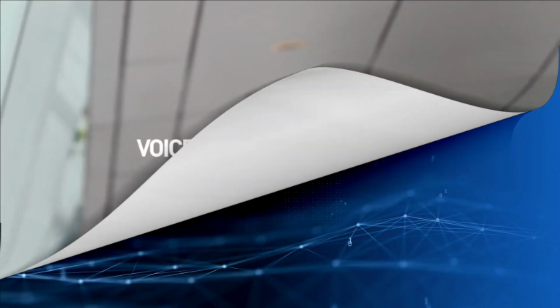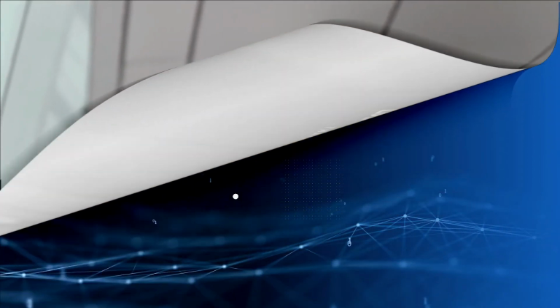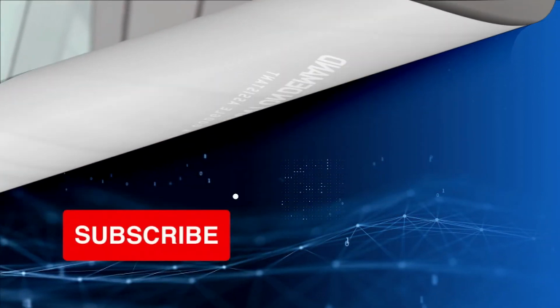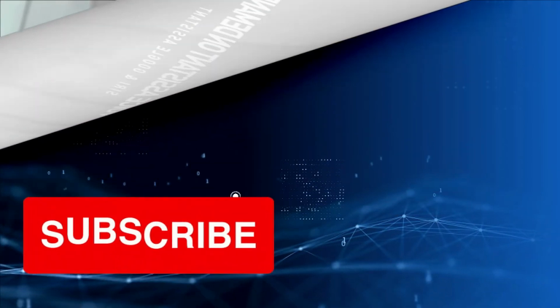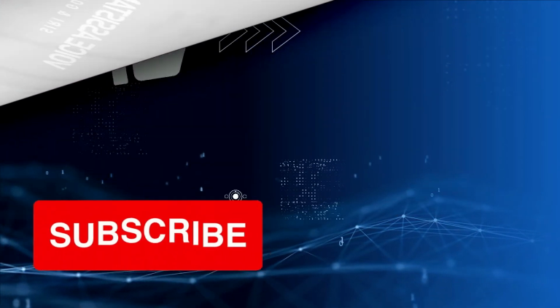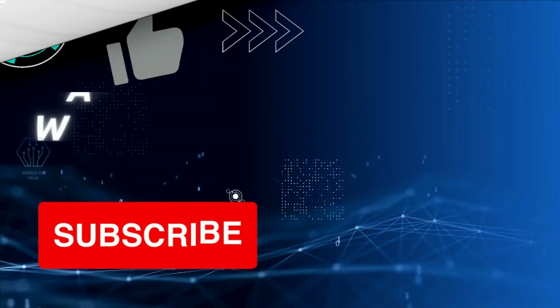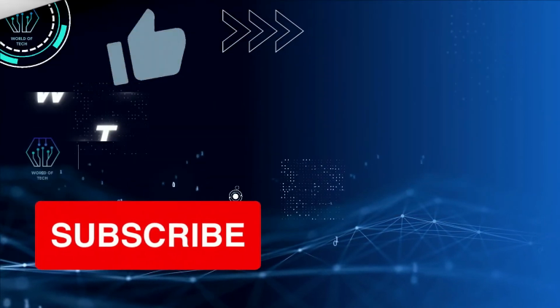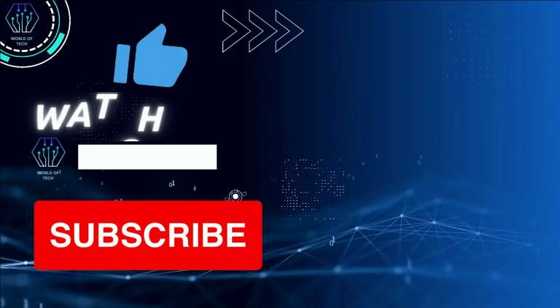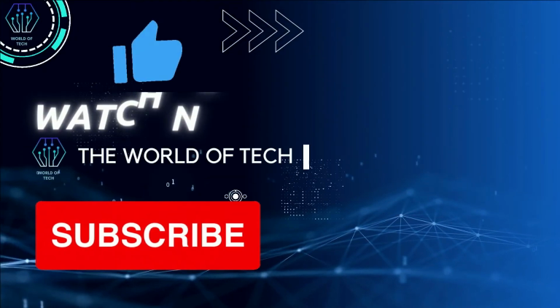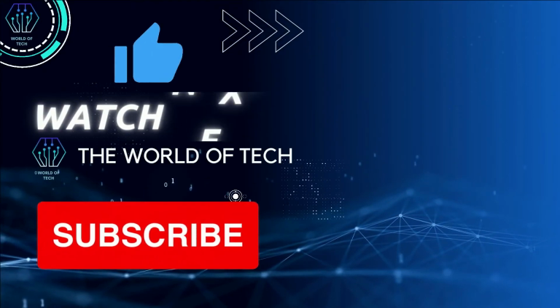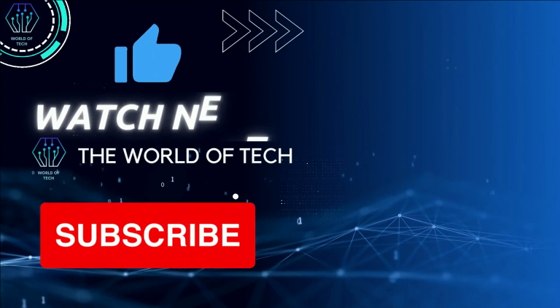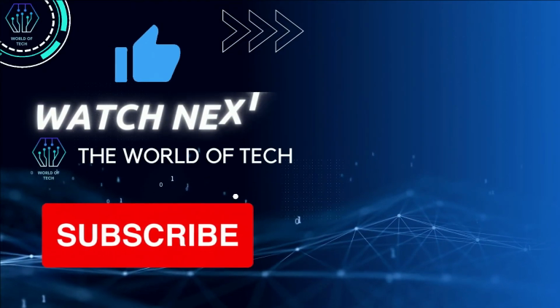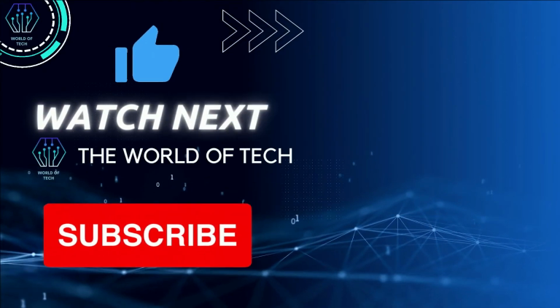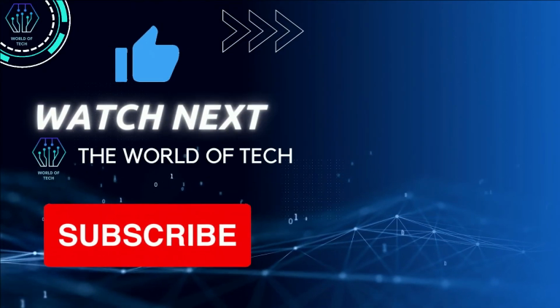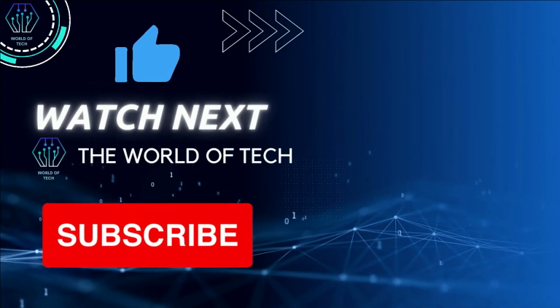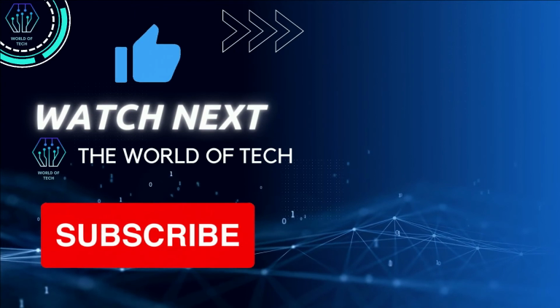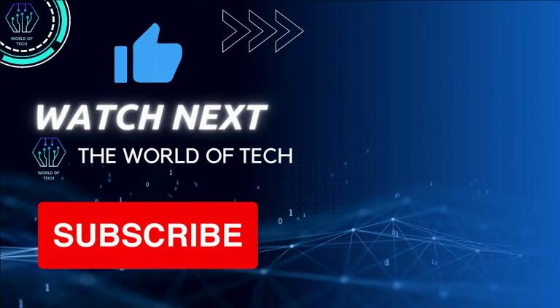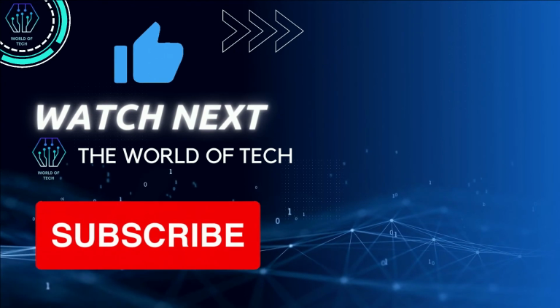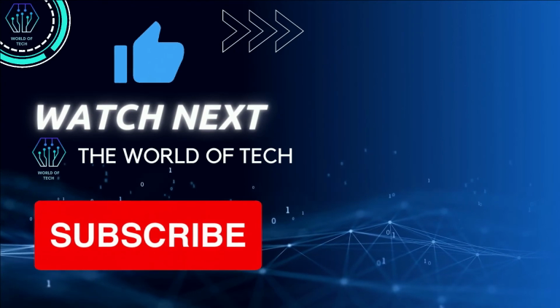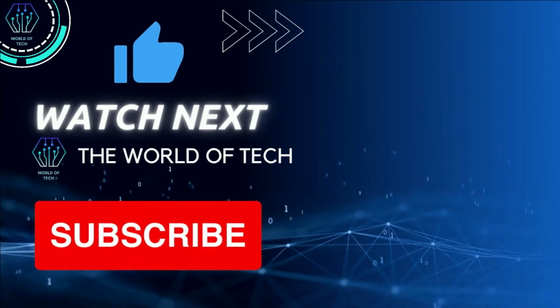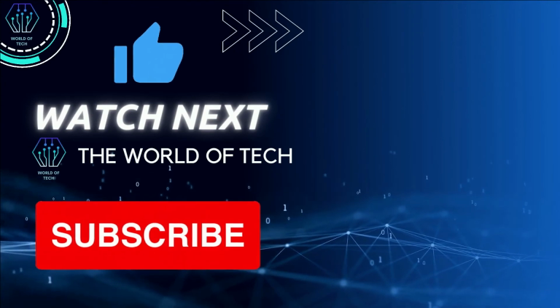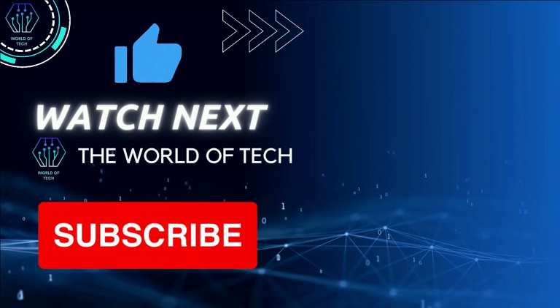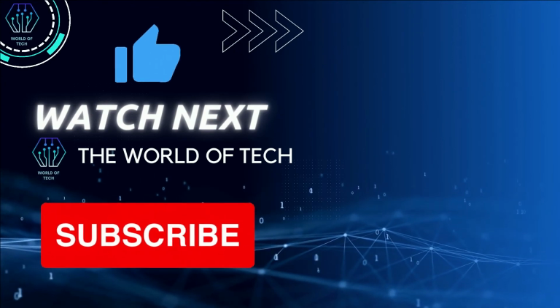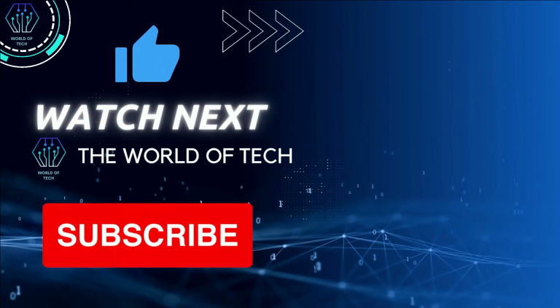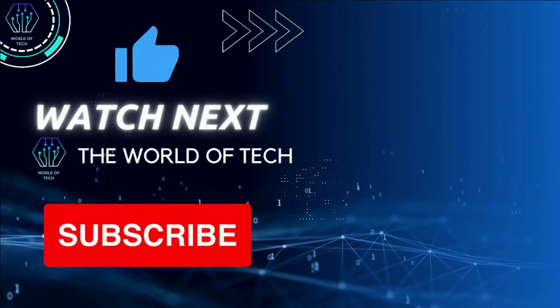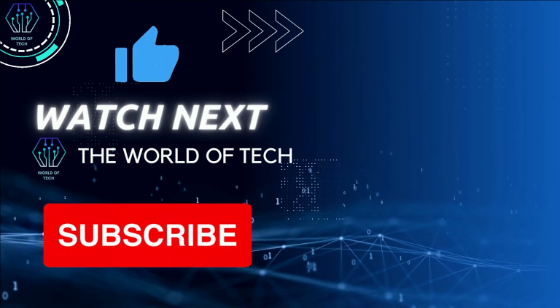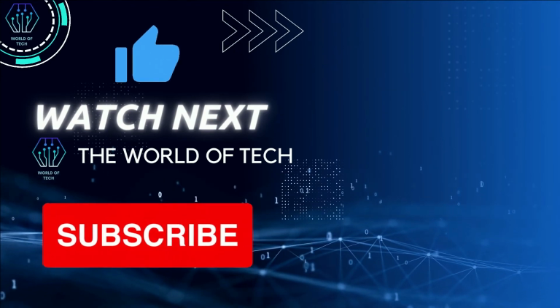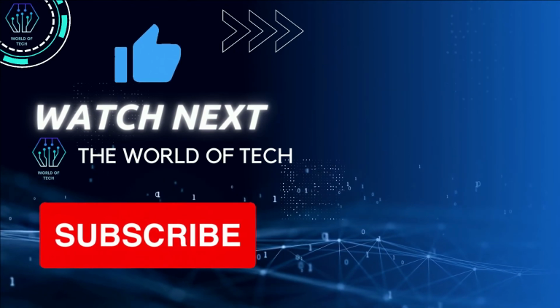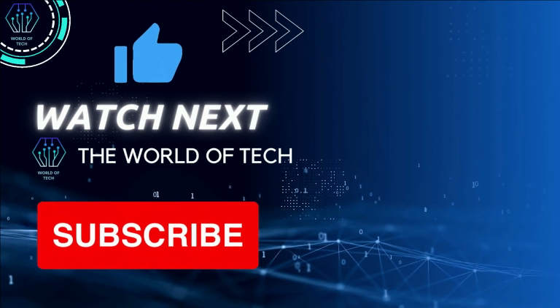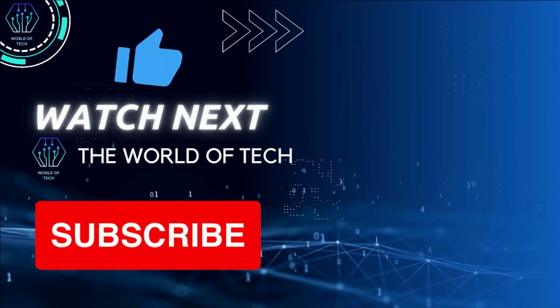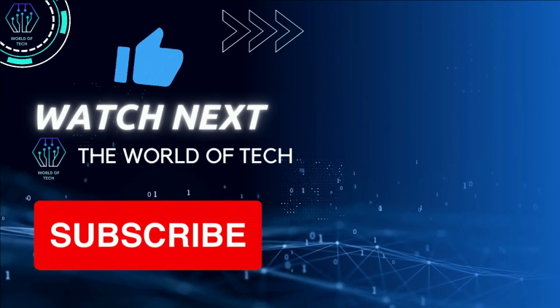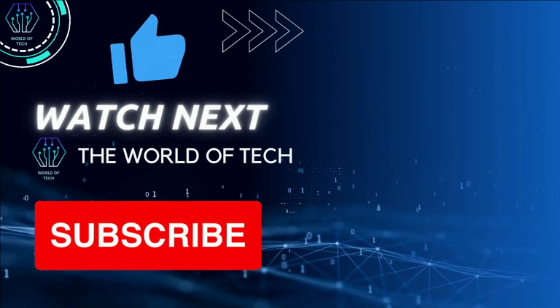That's all for today. If you like this one, don't forget to subscribe. Thanks for watching.